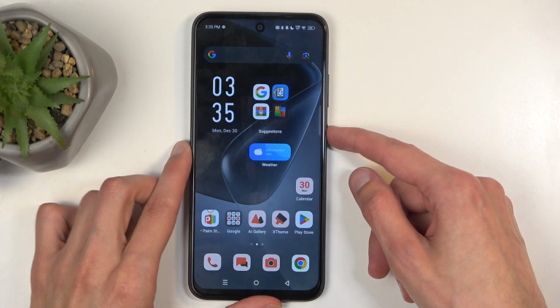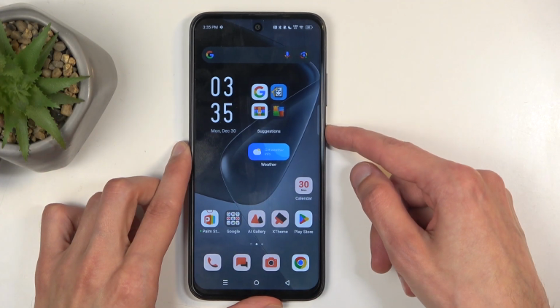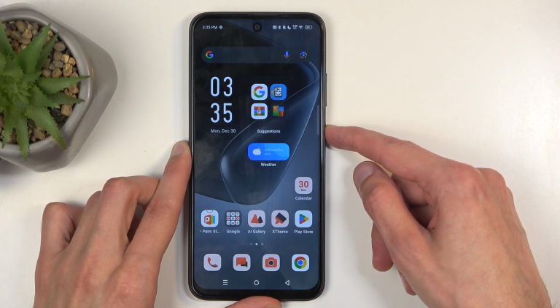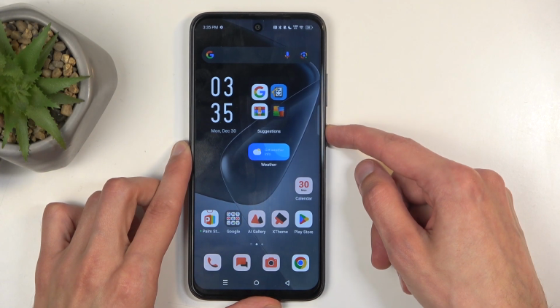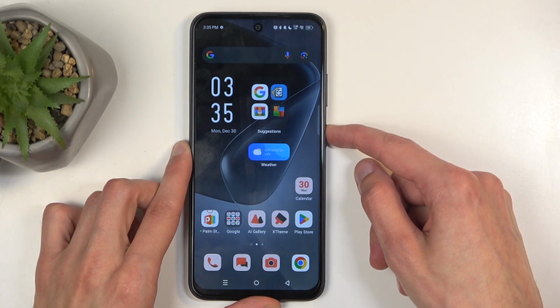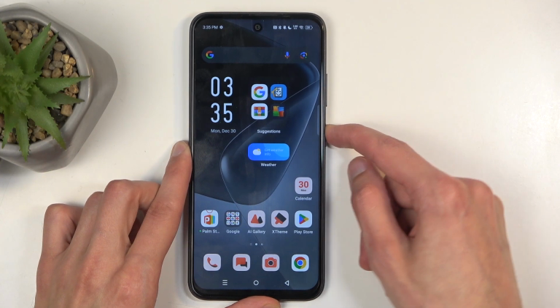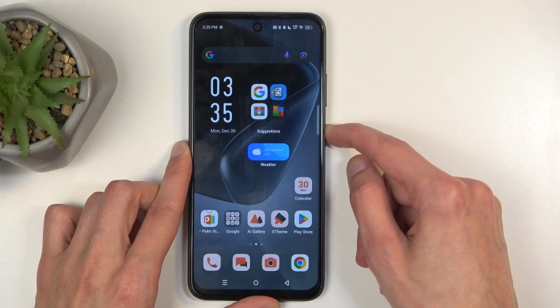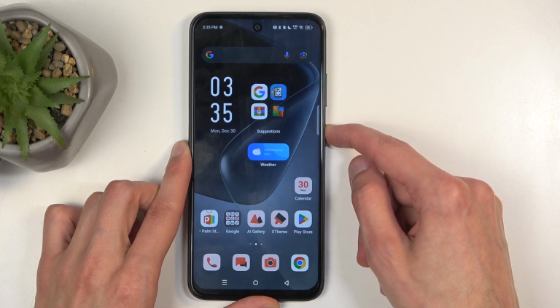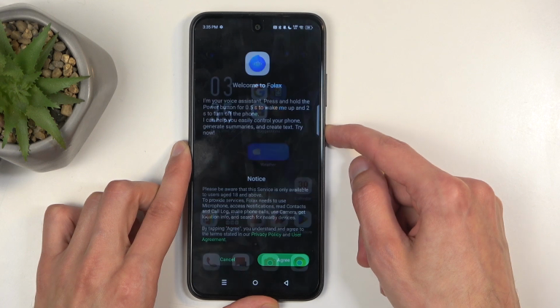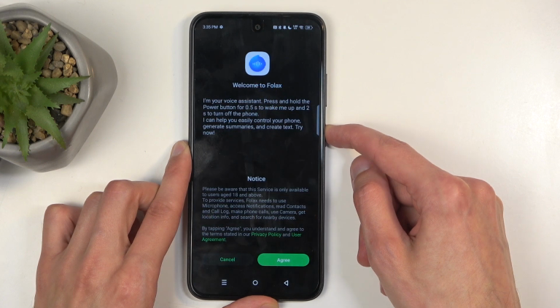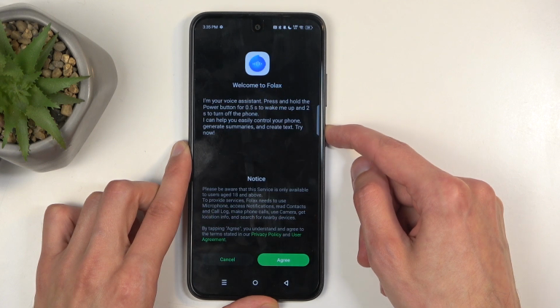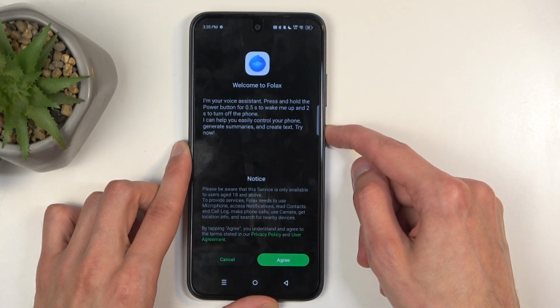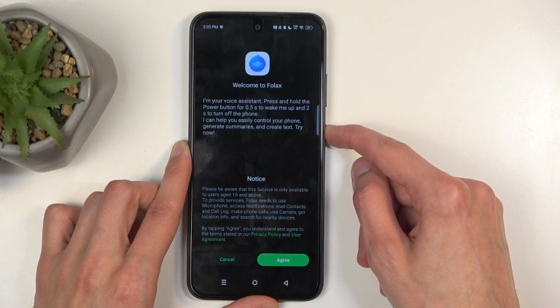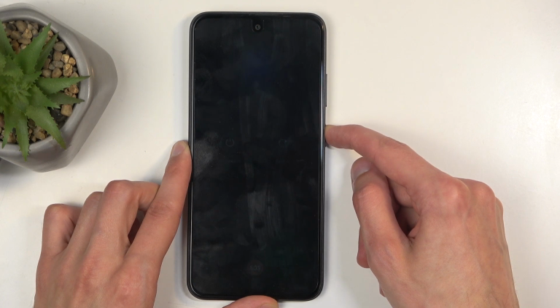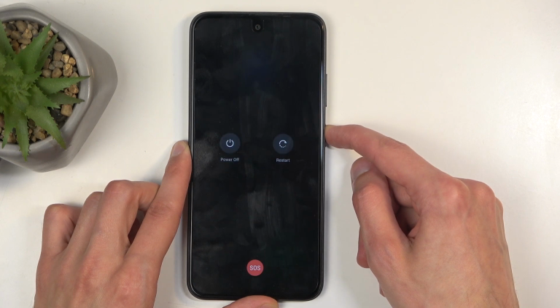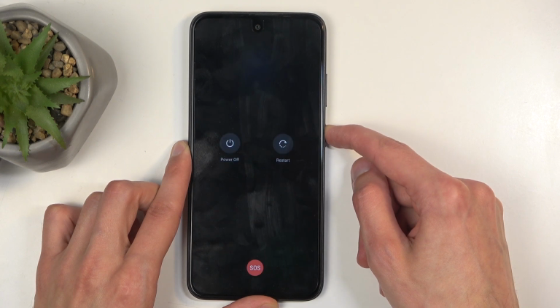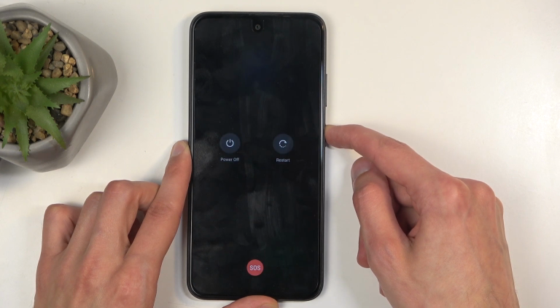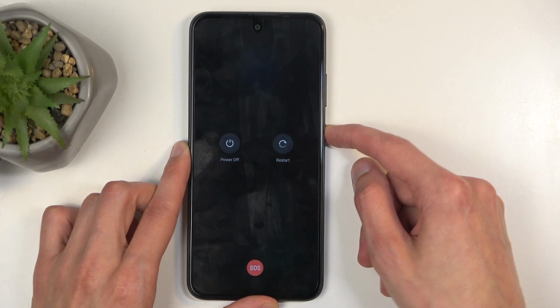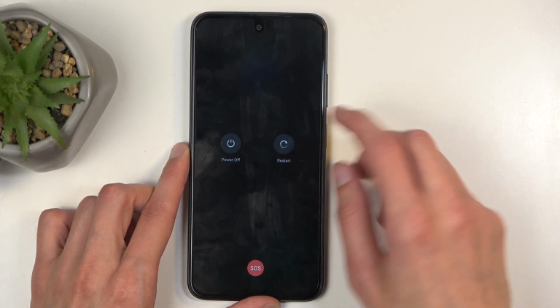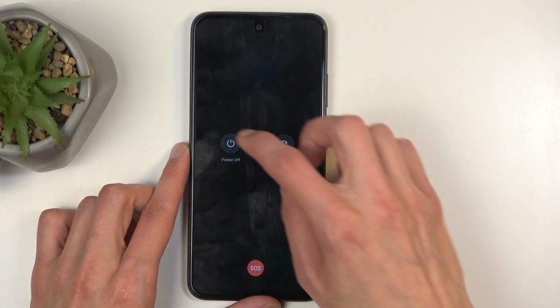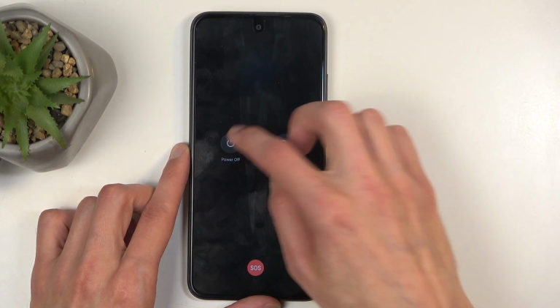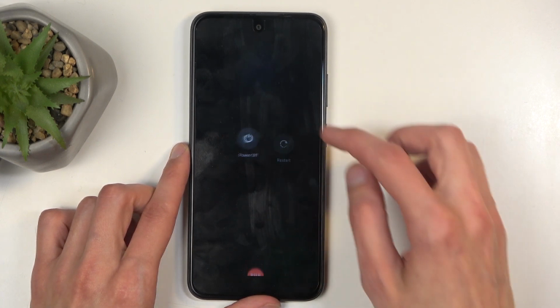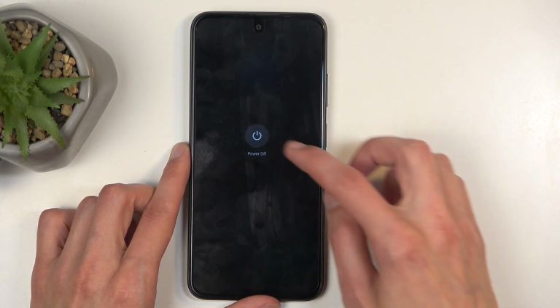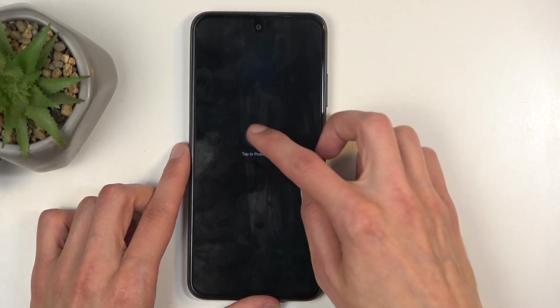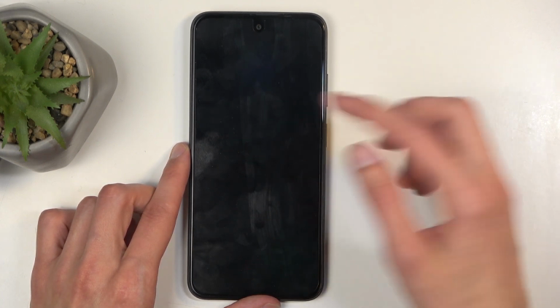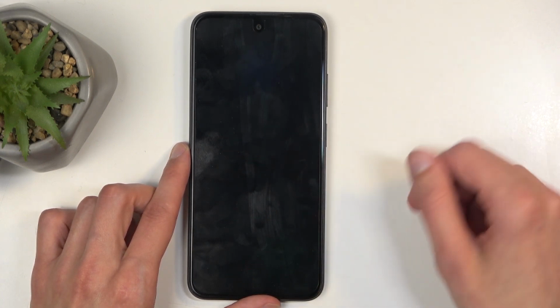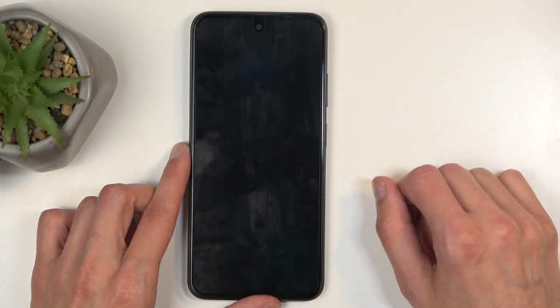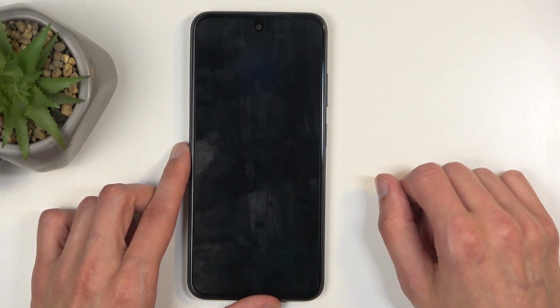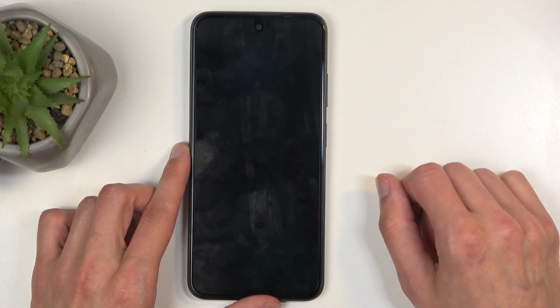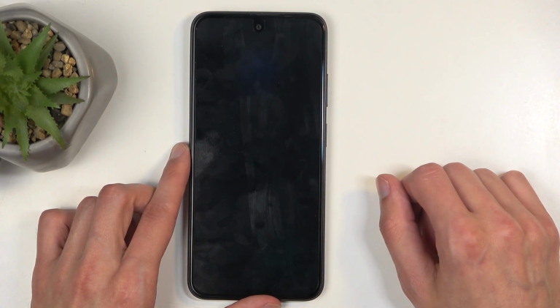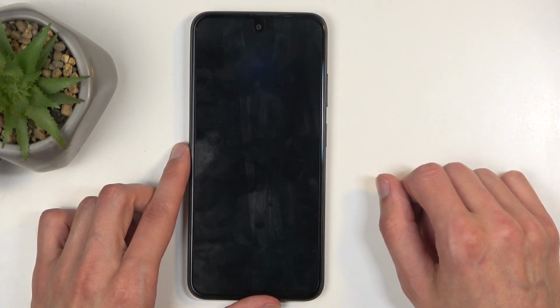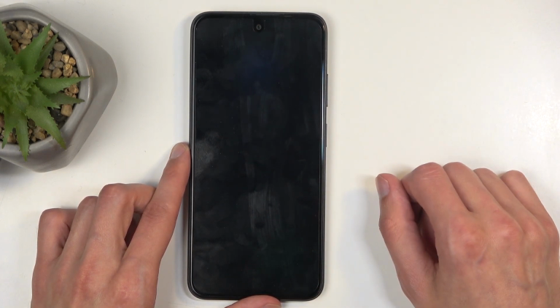To get started, you want to start holding the power button, and from the boot options, select Power Off.